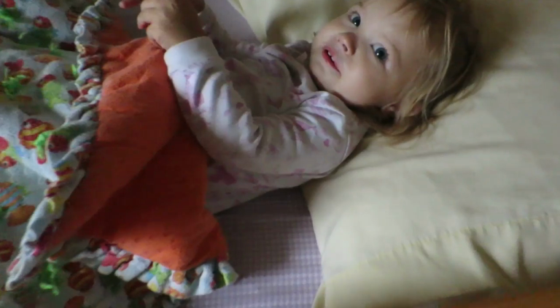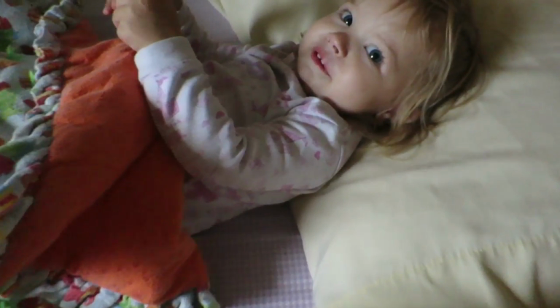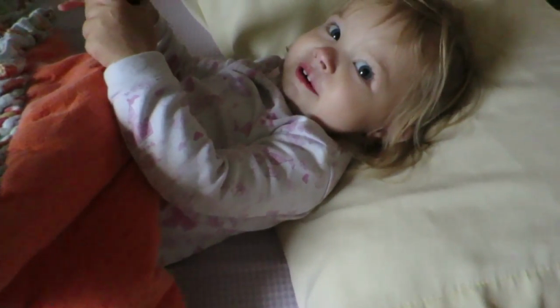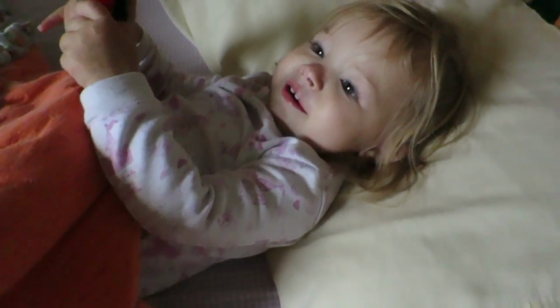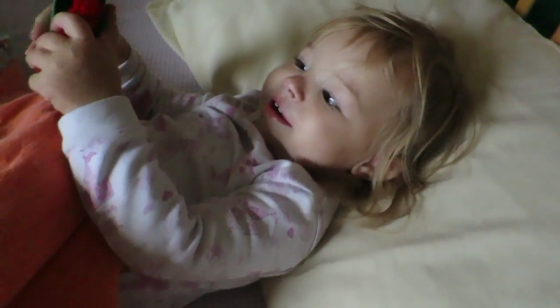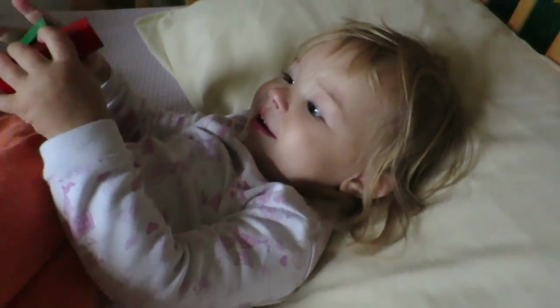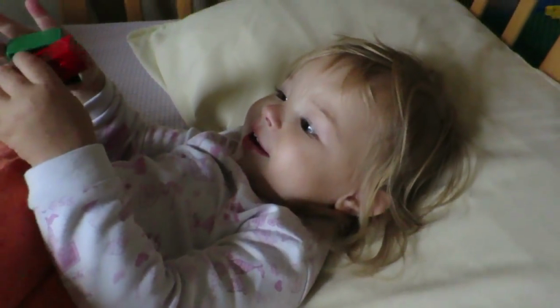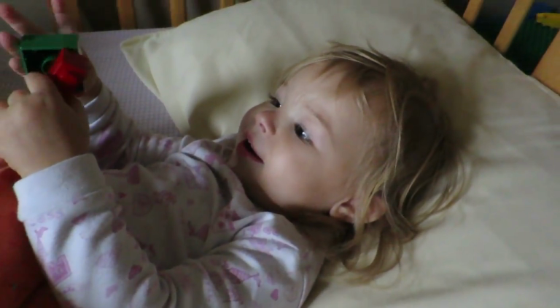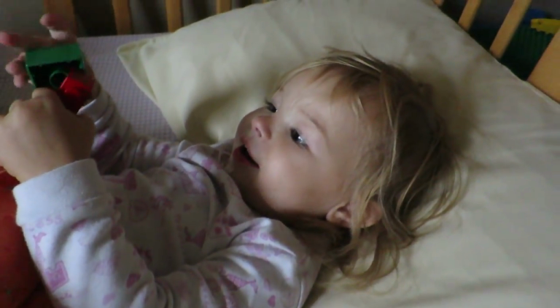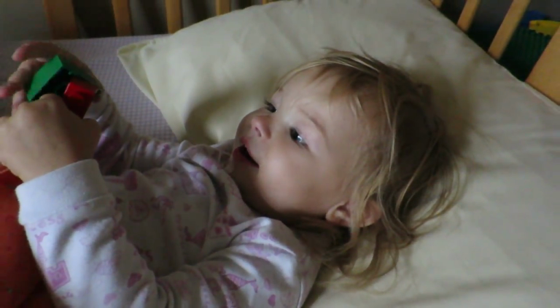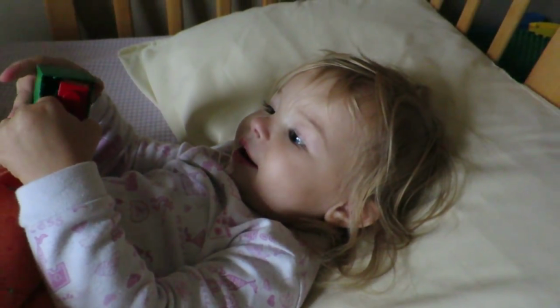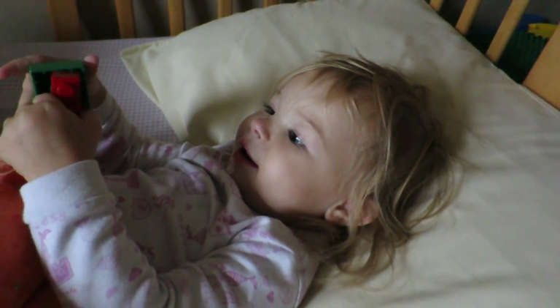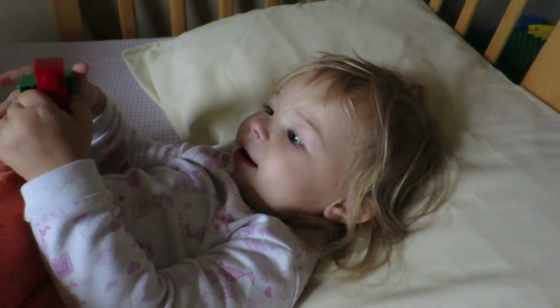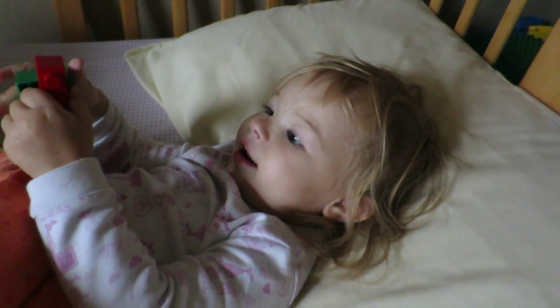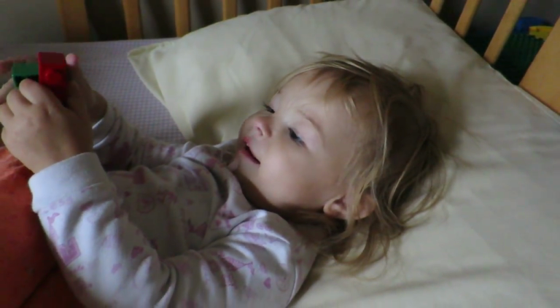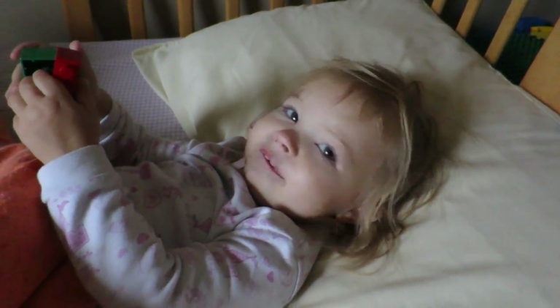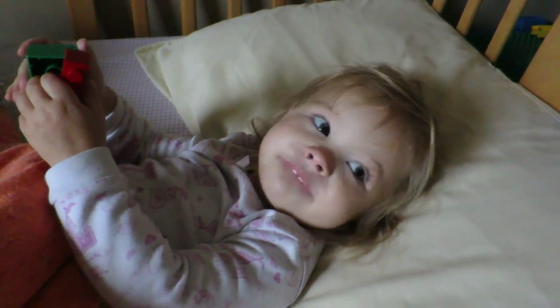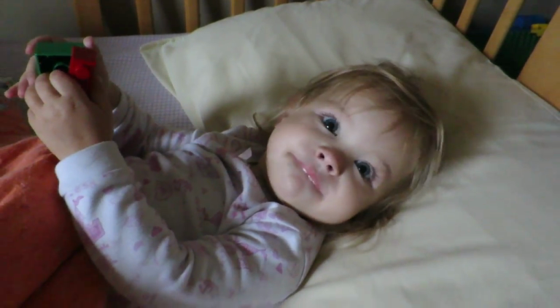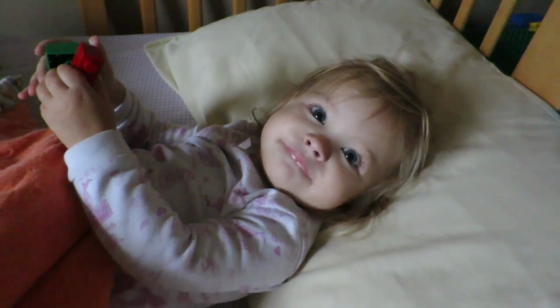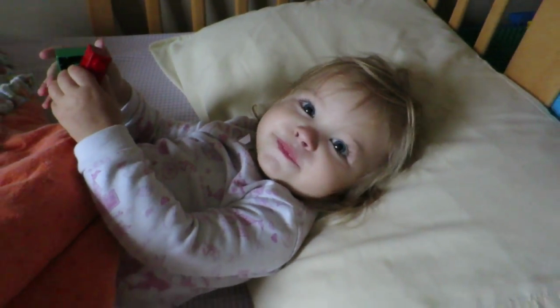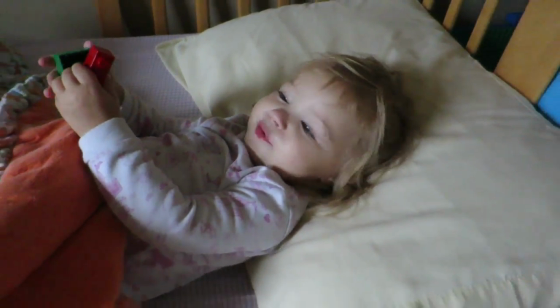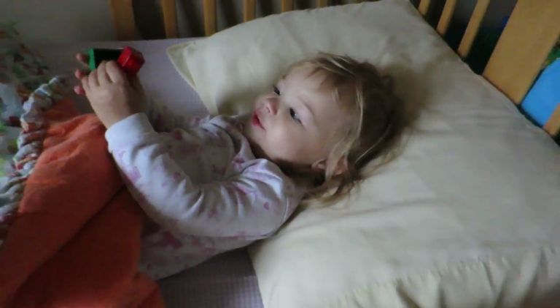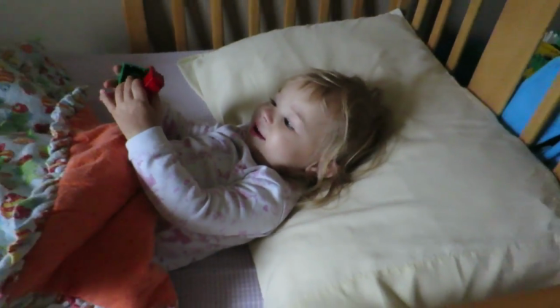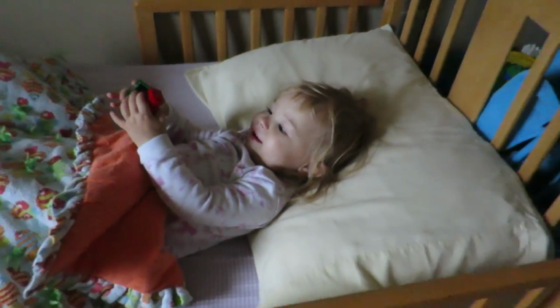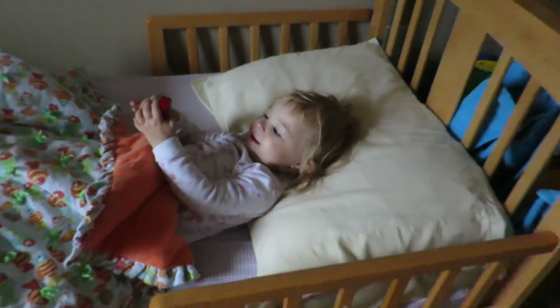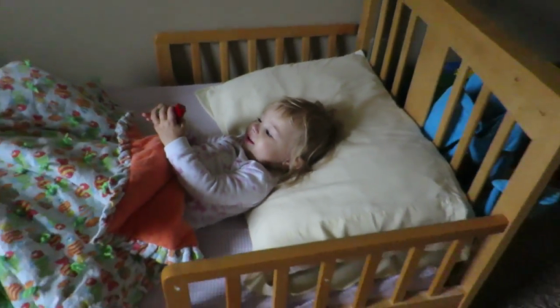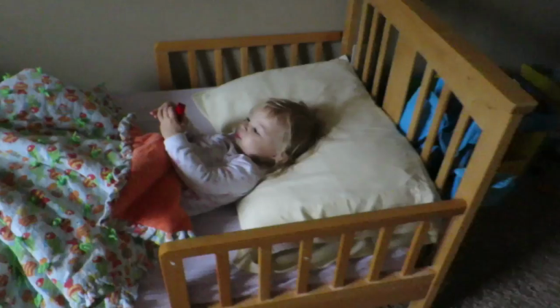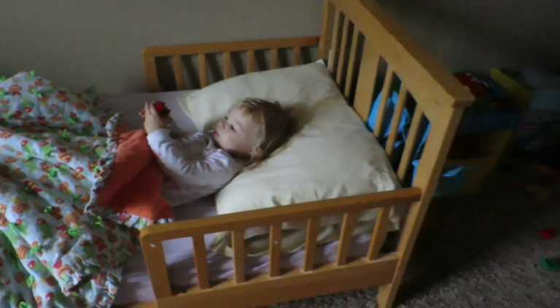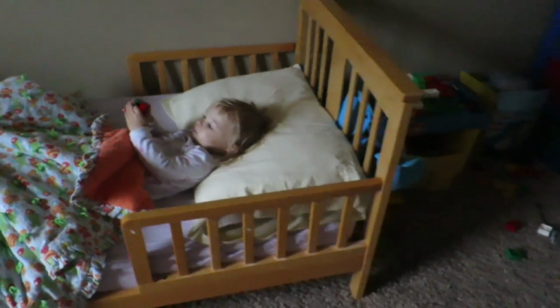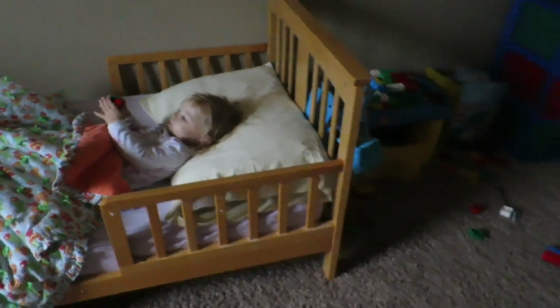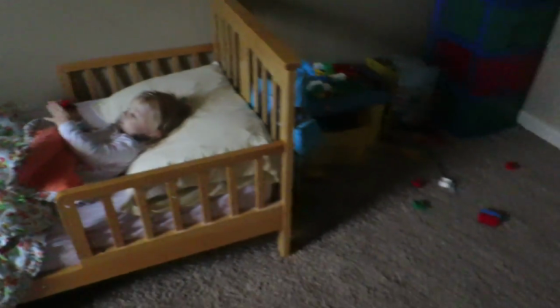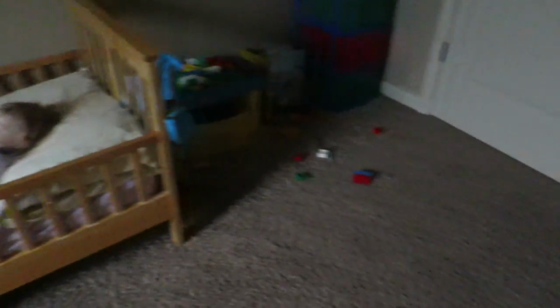Are you in Cubby's bed? Good morning. Good morning. You said that really well.